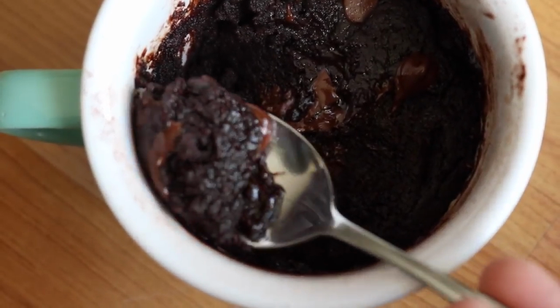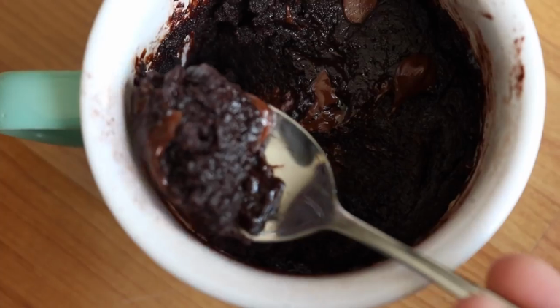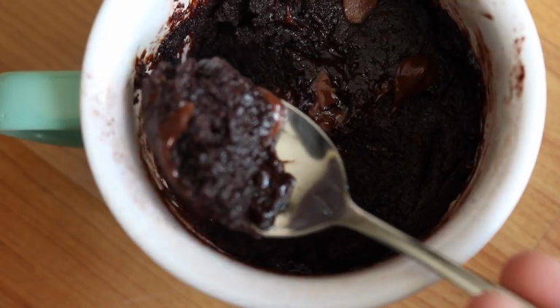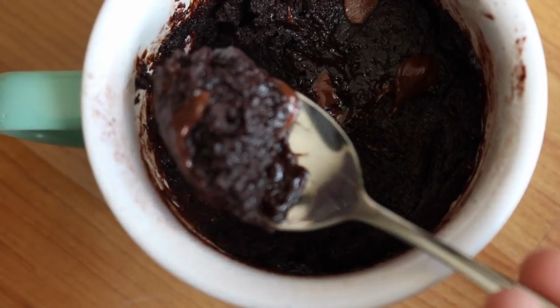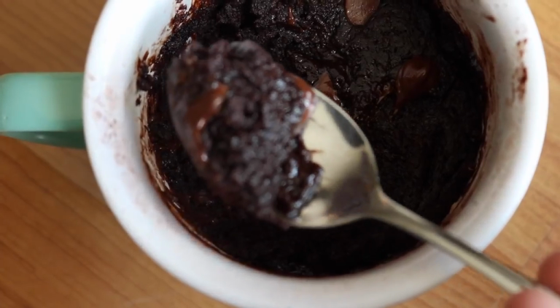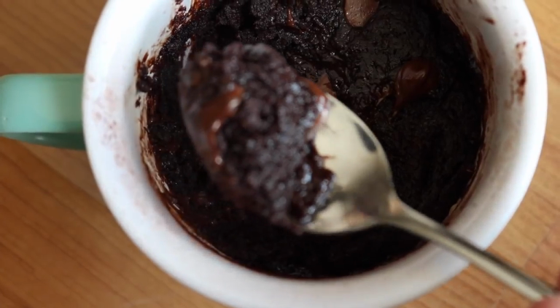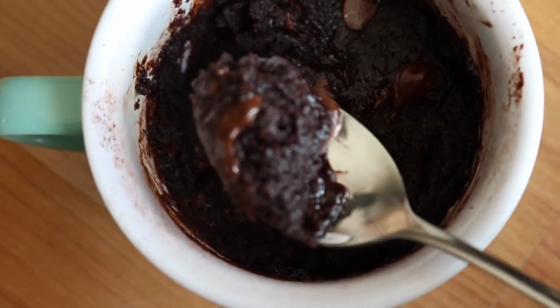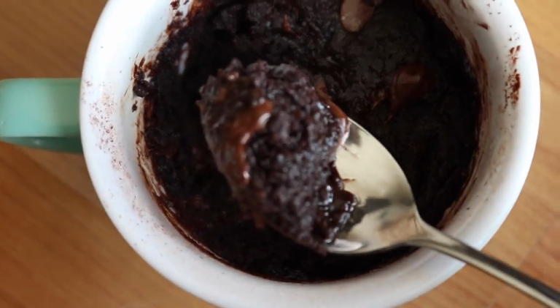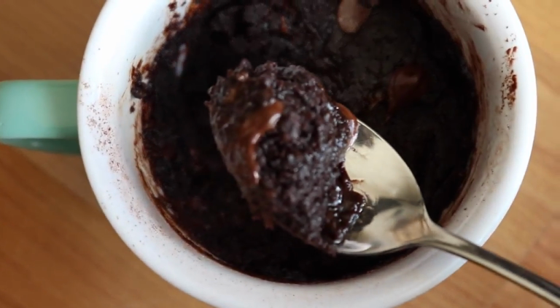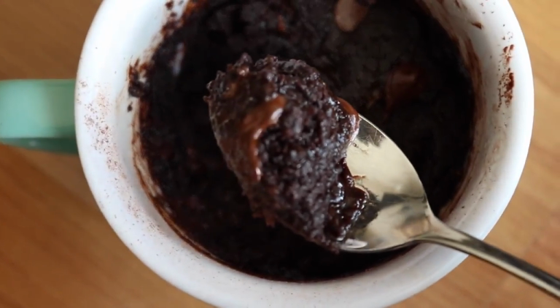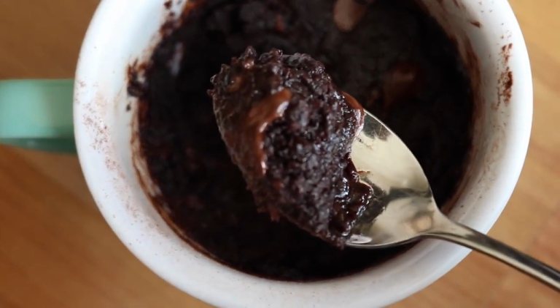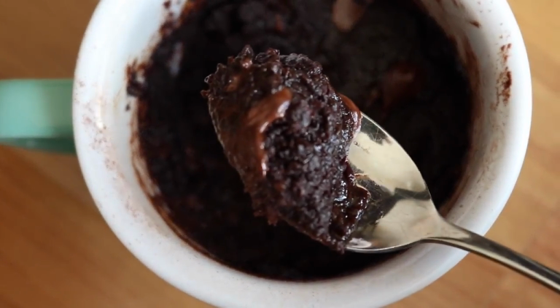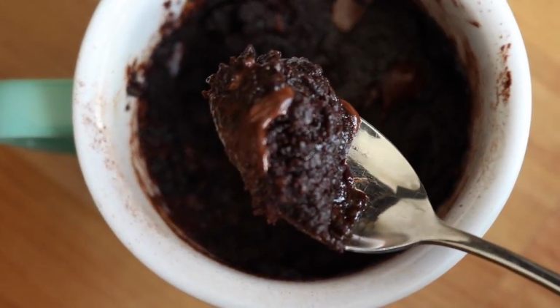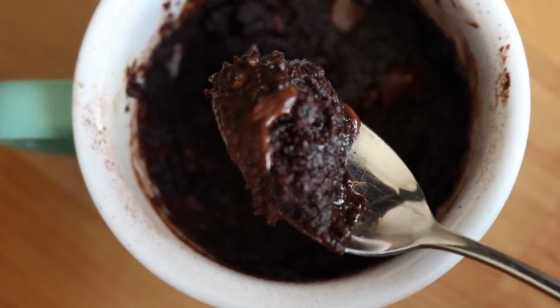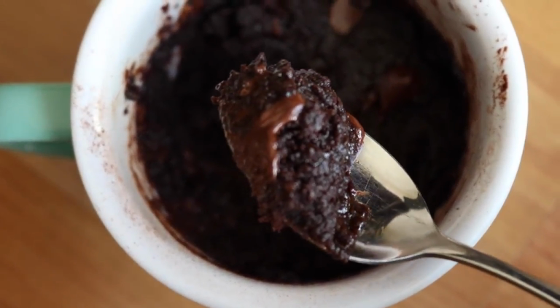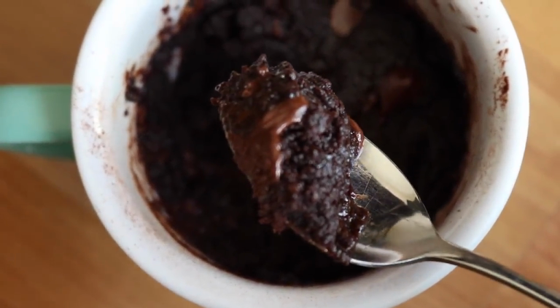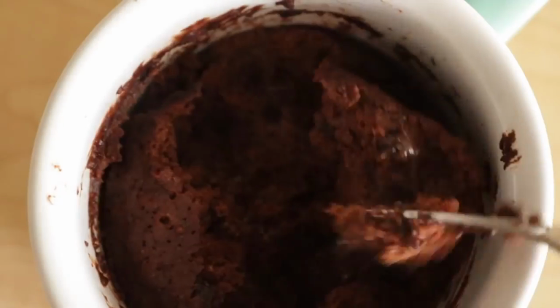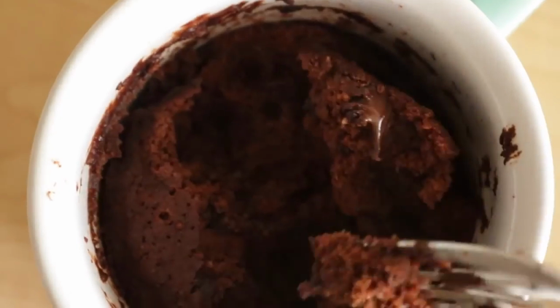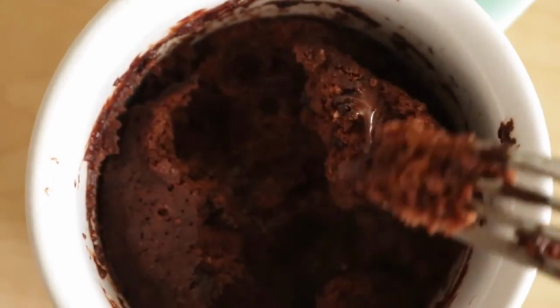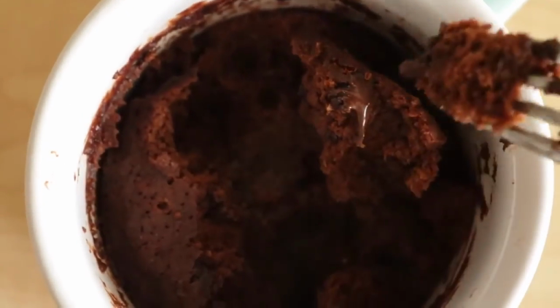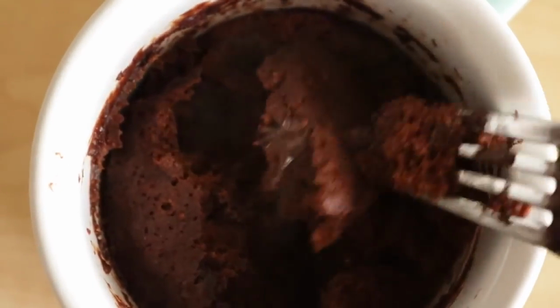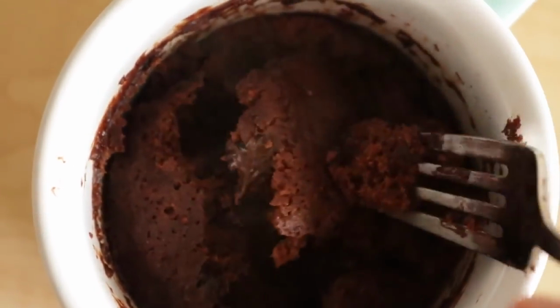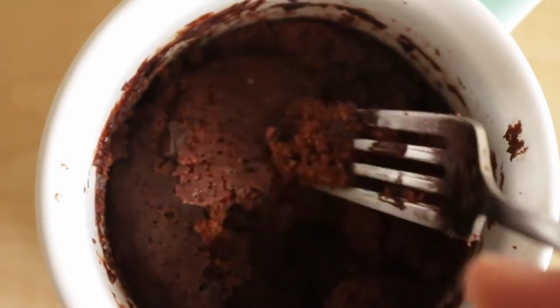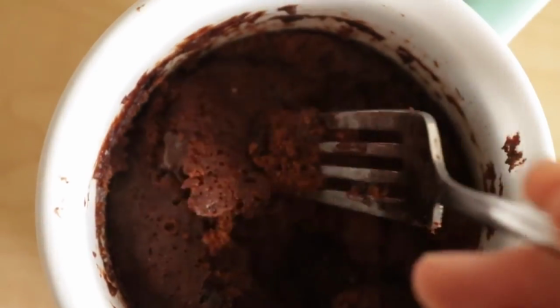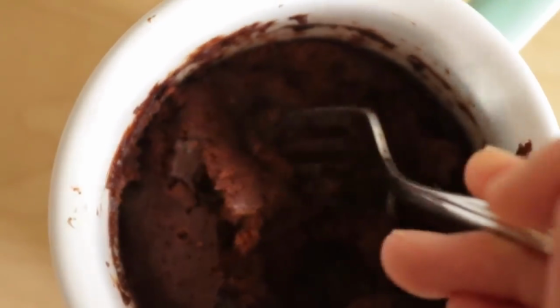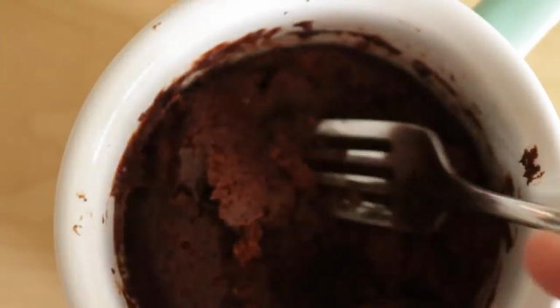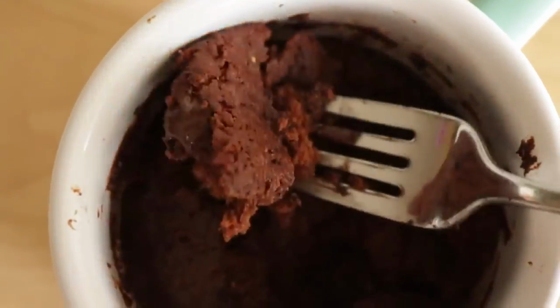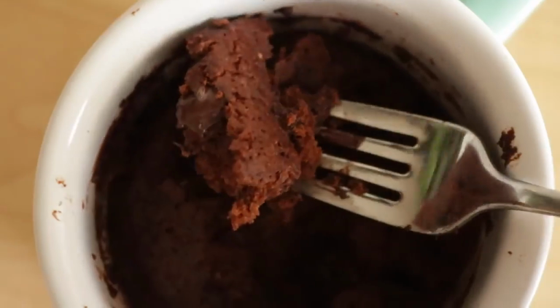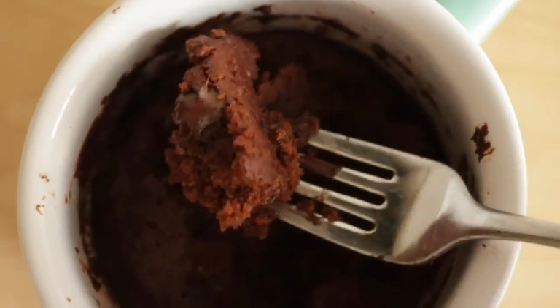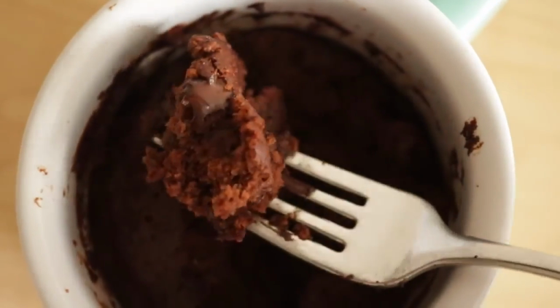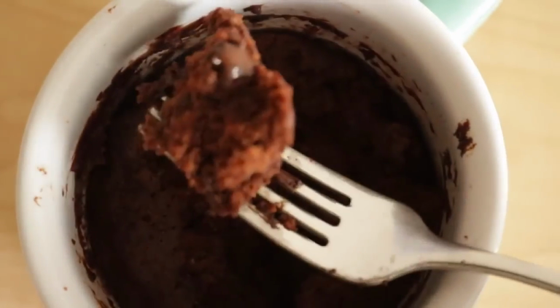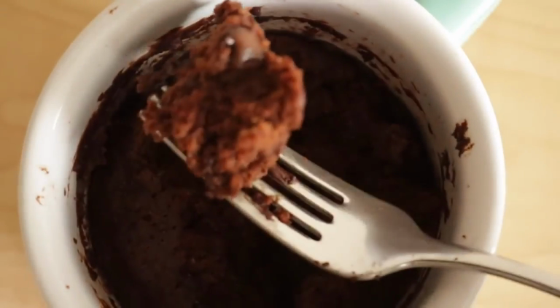This is the texture it has if you bake it for a little bit longer — as you can see, it's quite a bit more cakey.